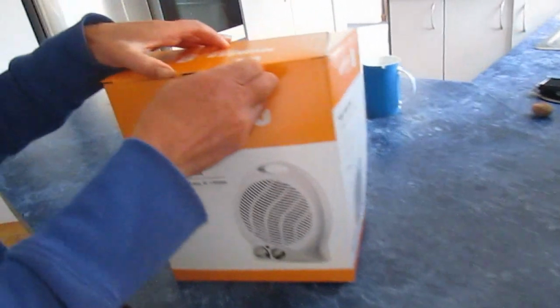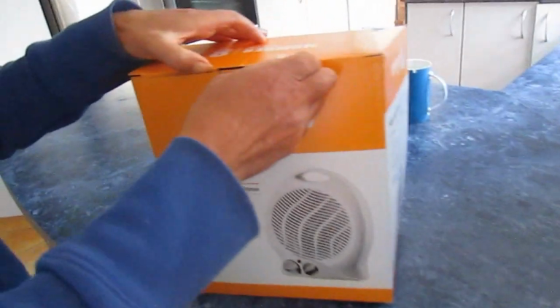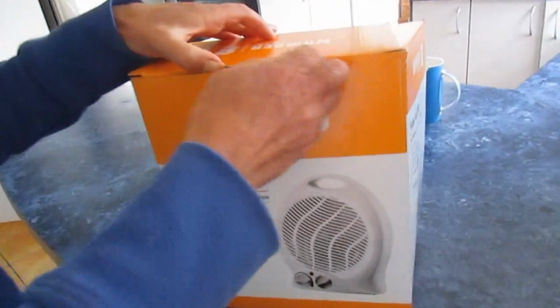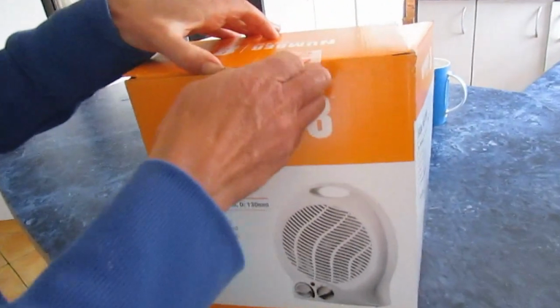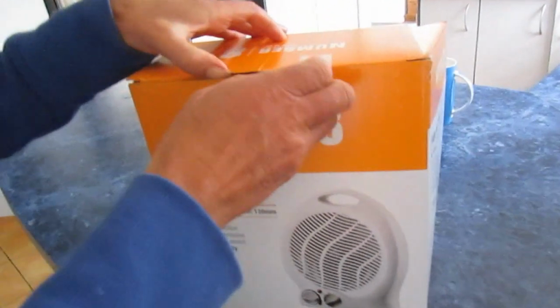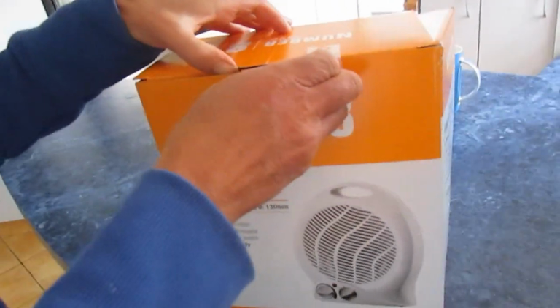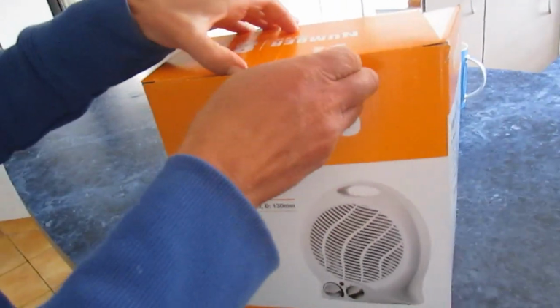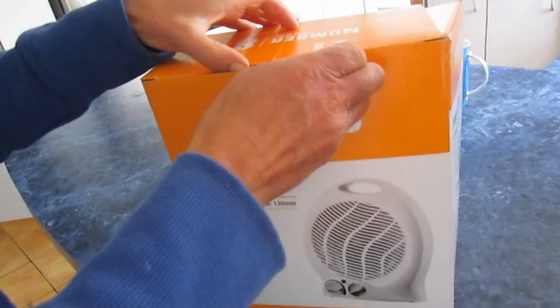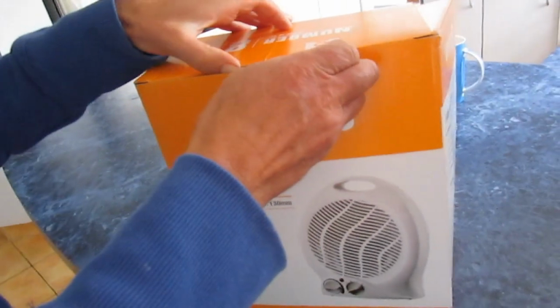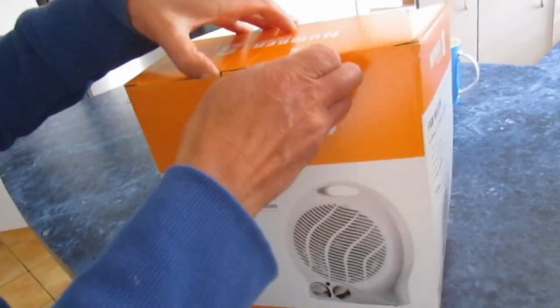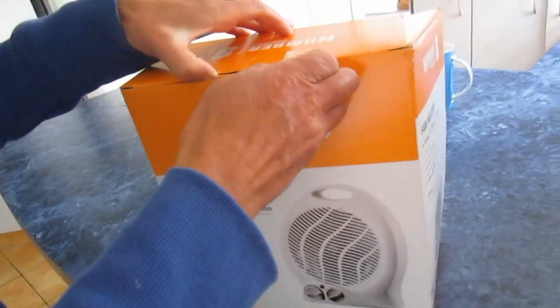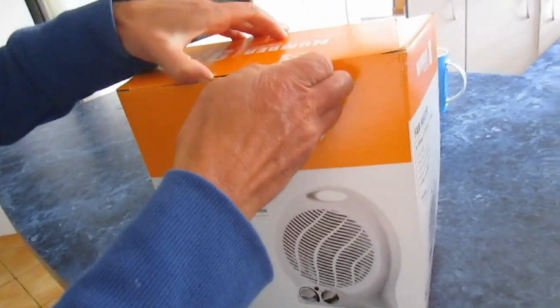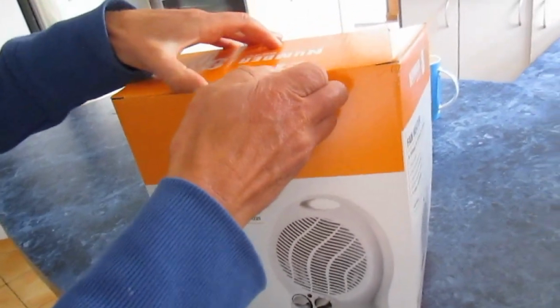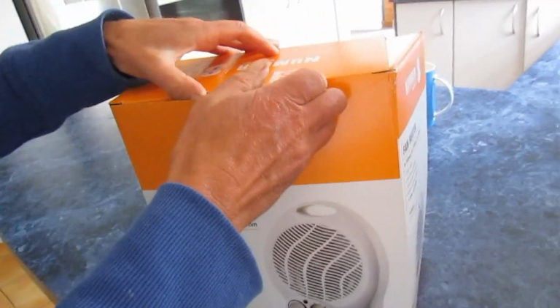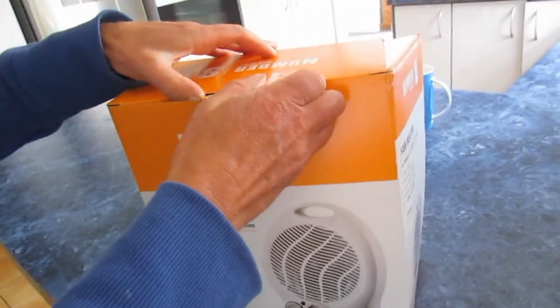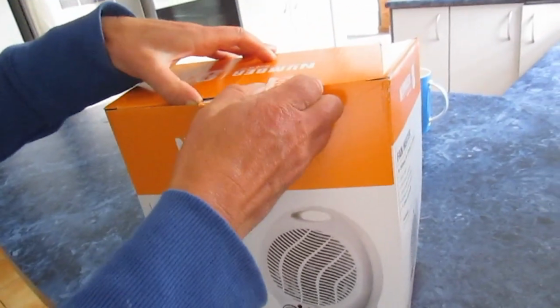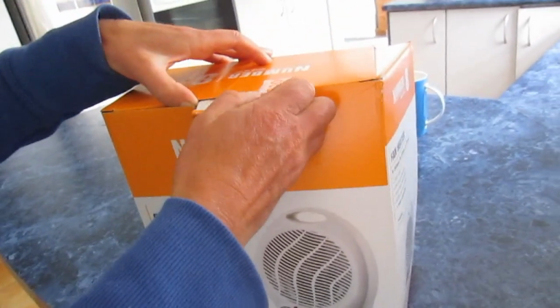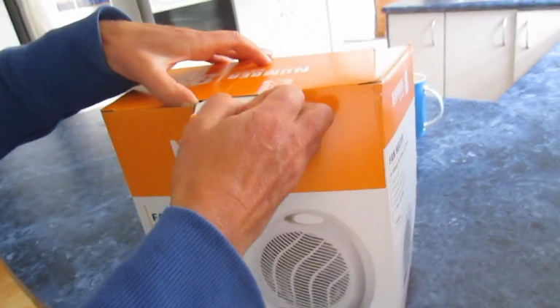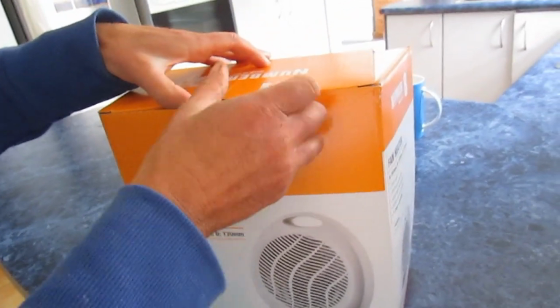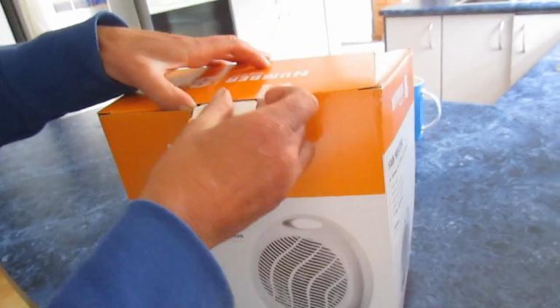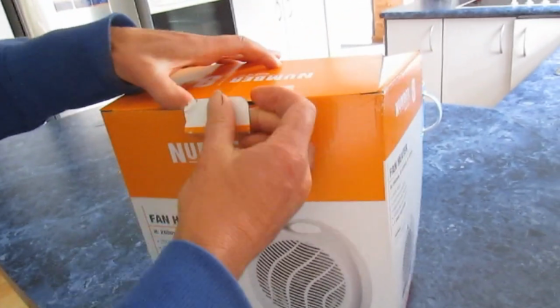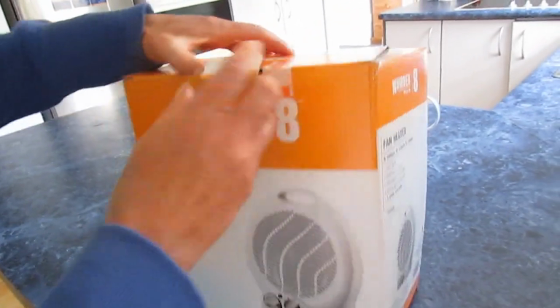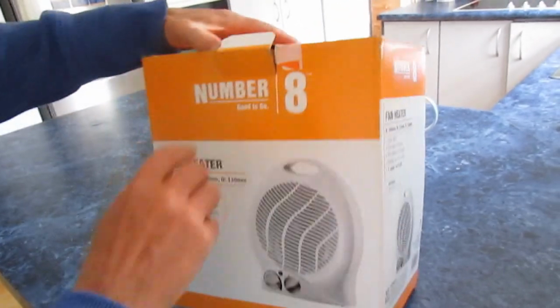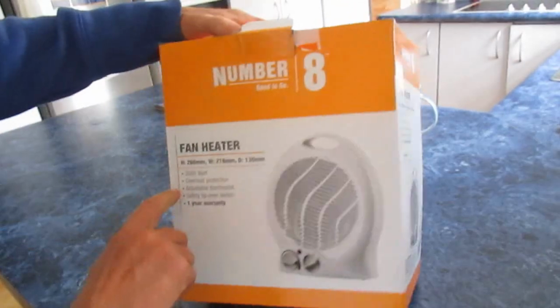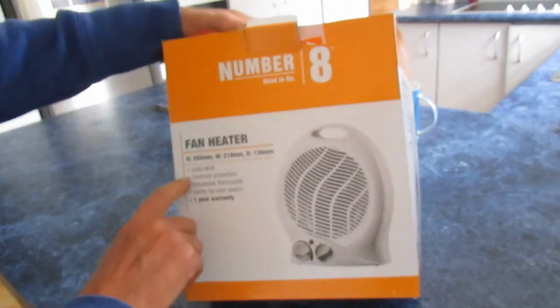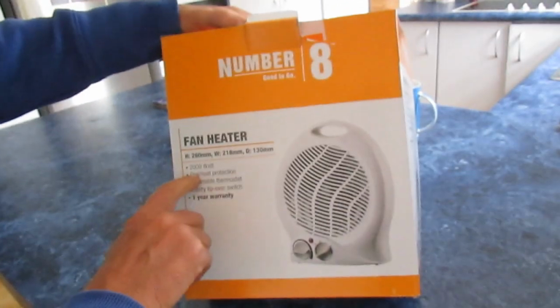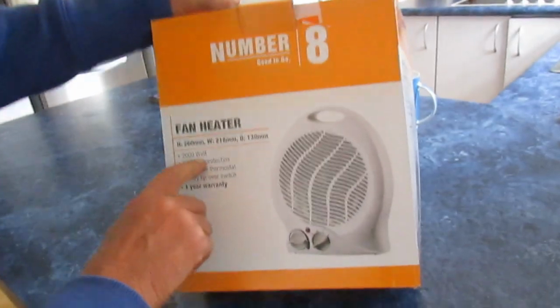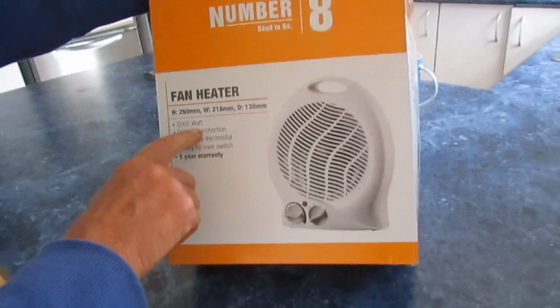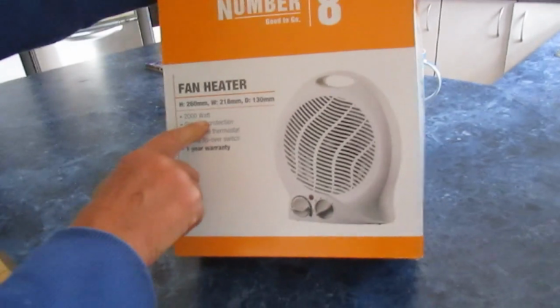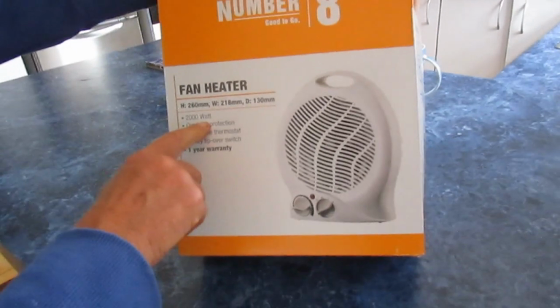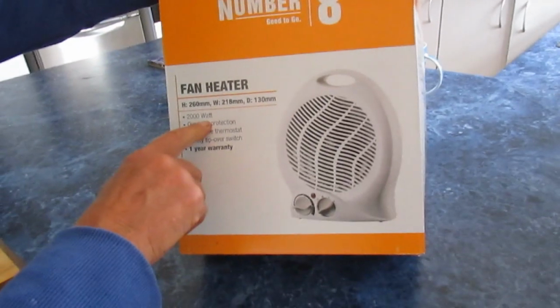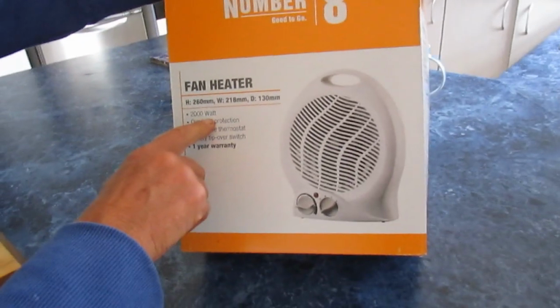It cost about $19 and it's two kilowatts.